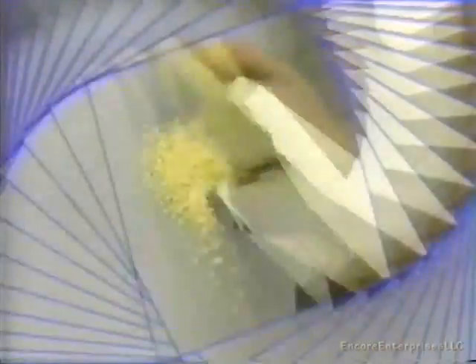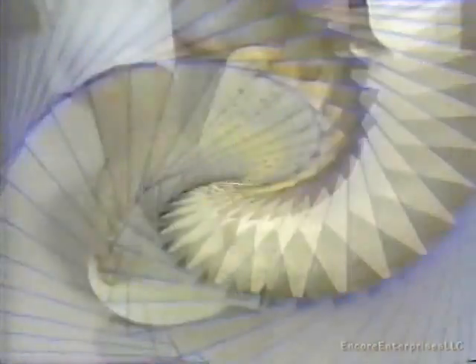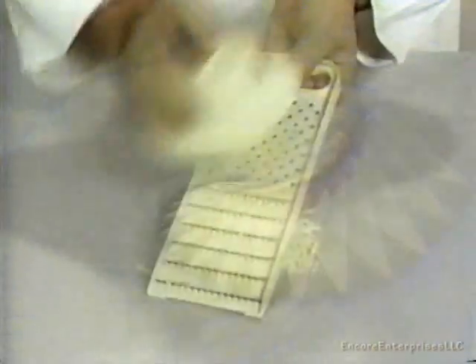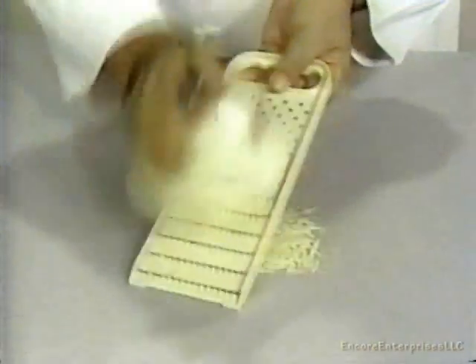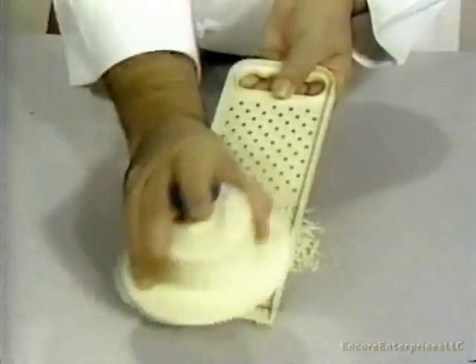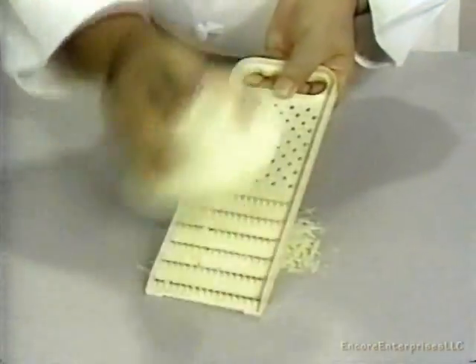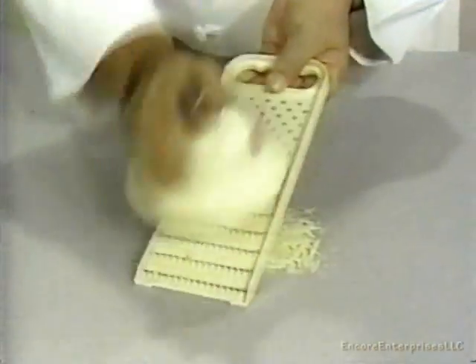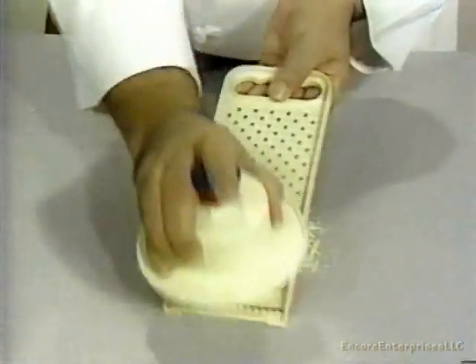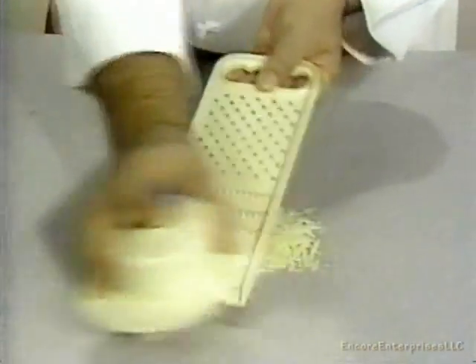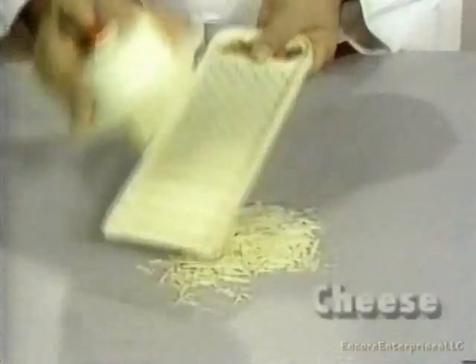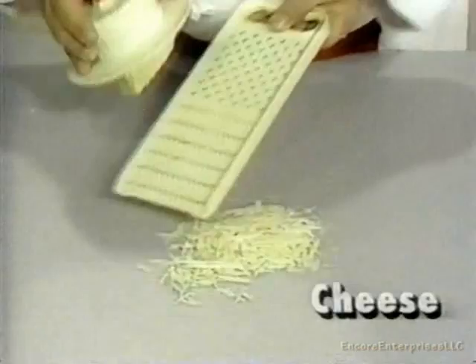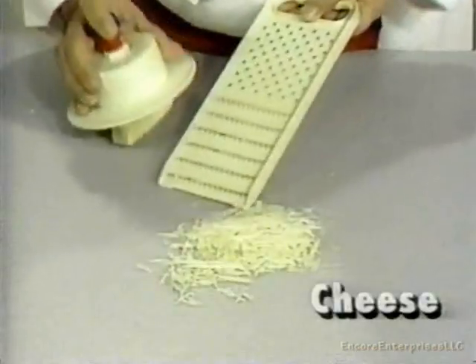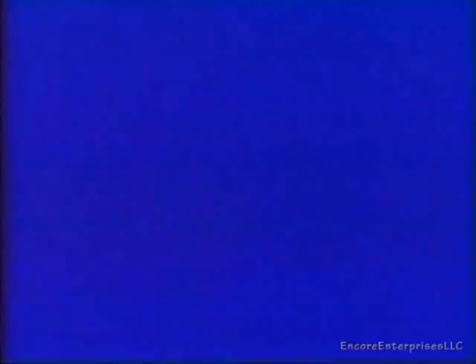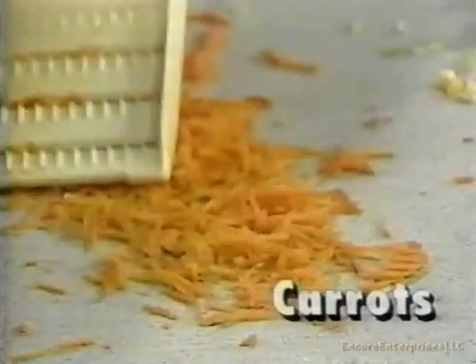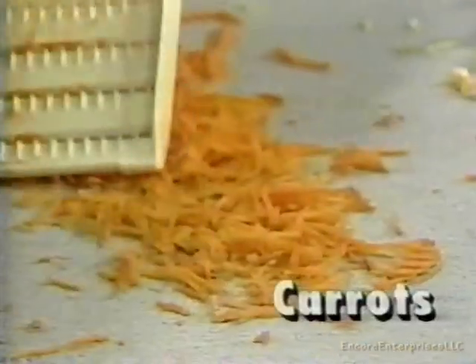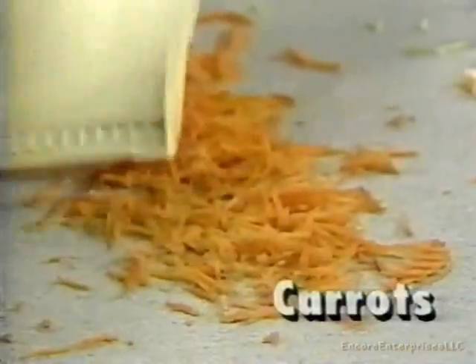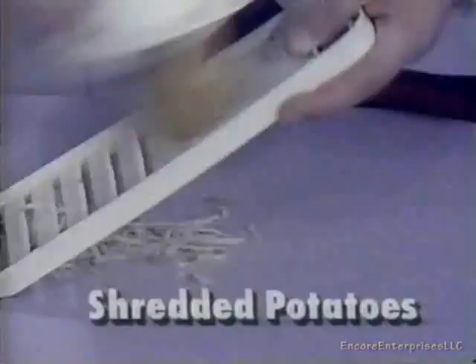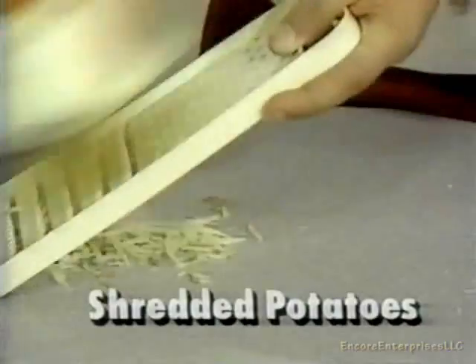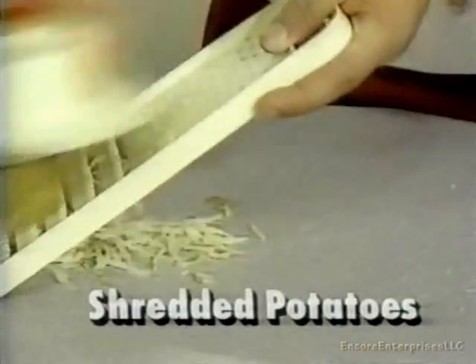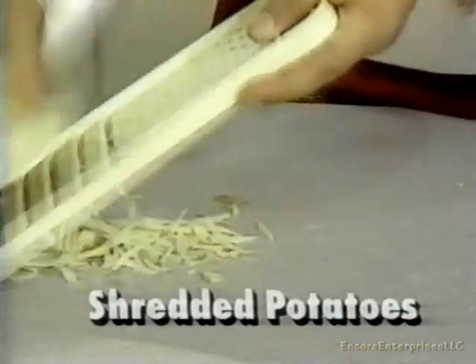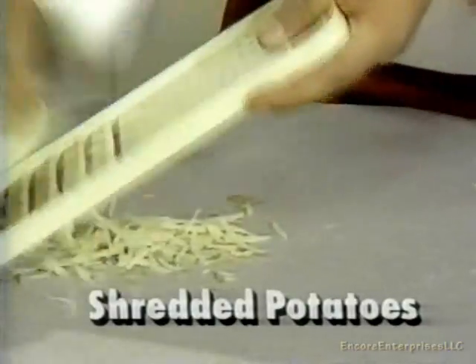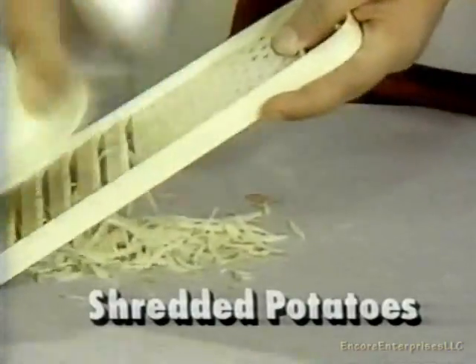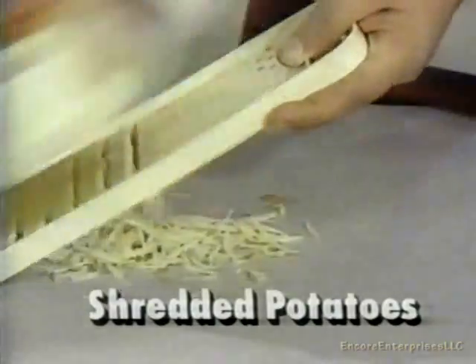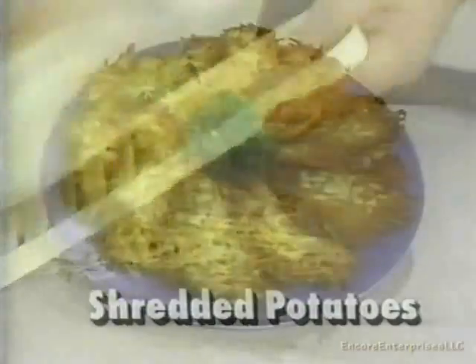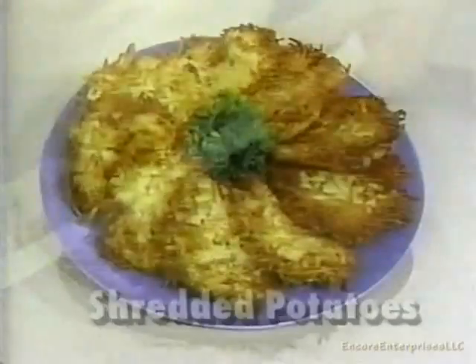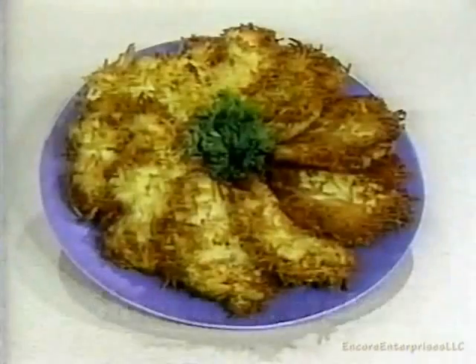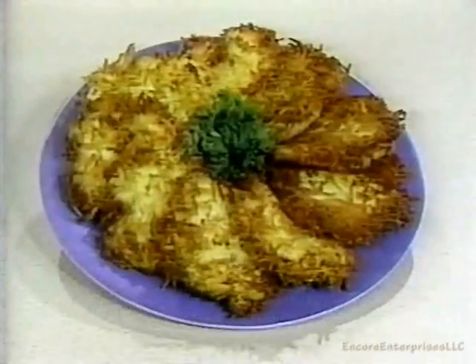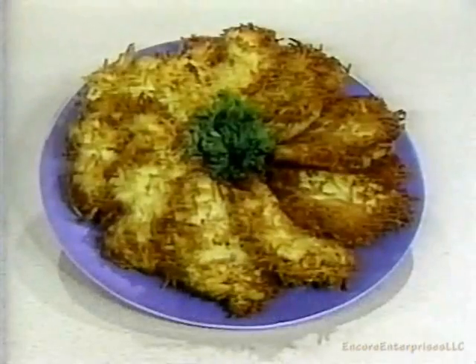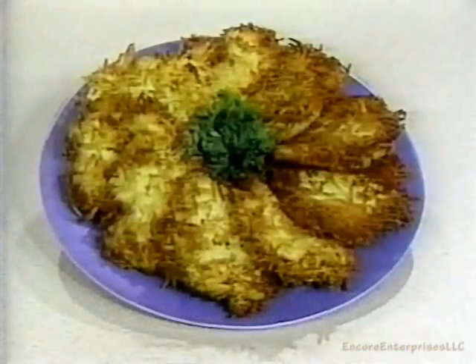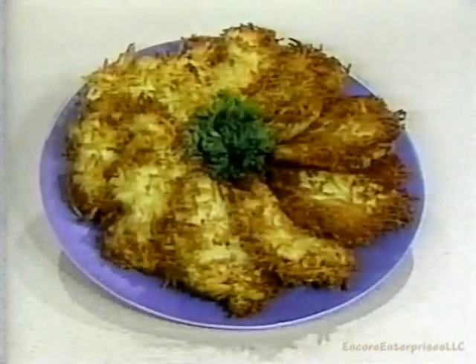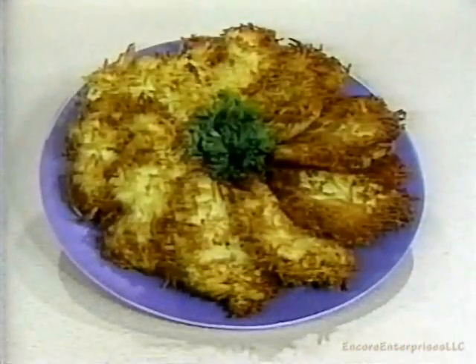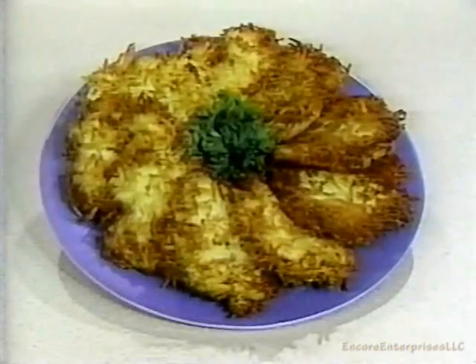It also comes with its own grater. Cheese, carrots, shredded potatoes for pancakes — even grandpa would adore.